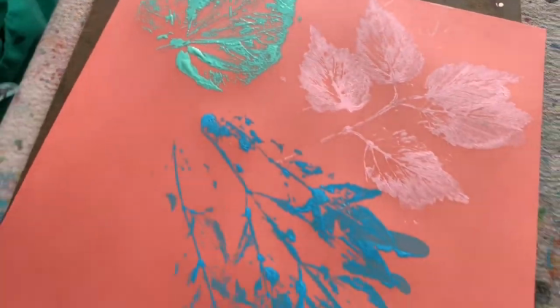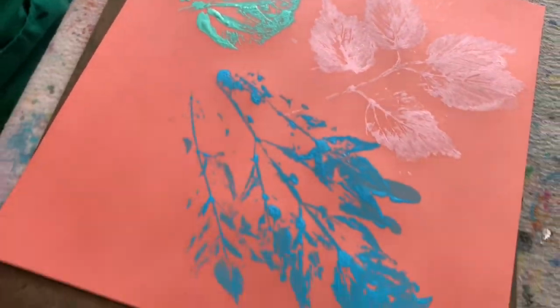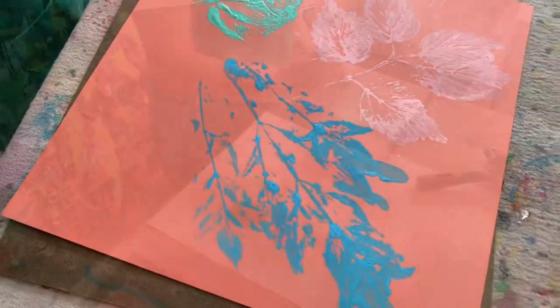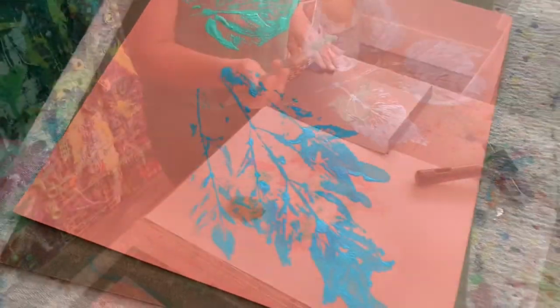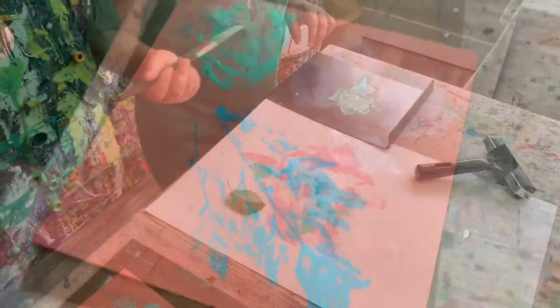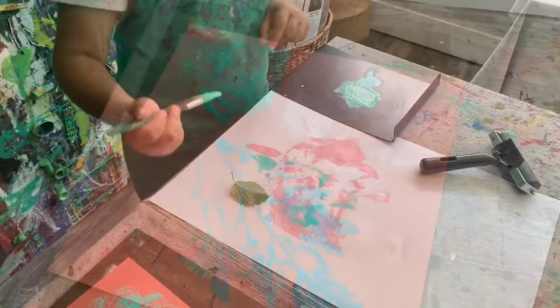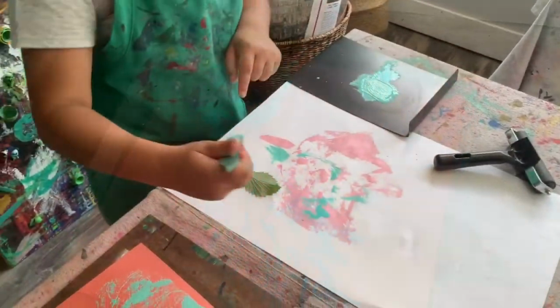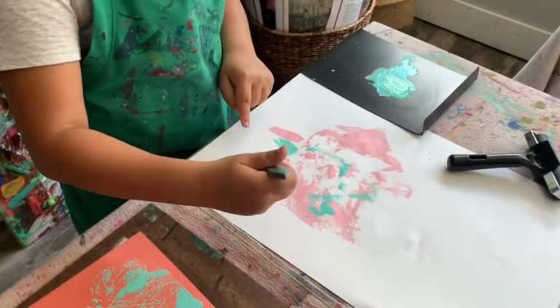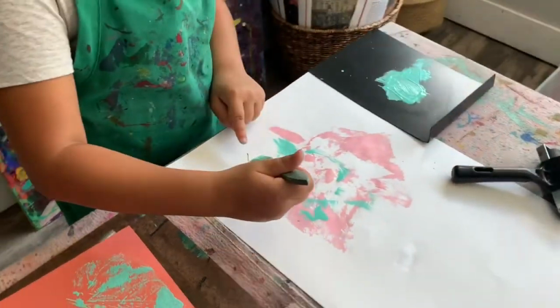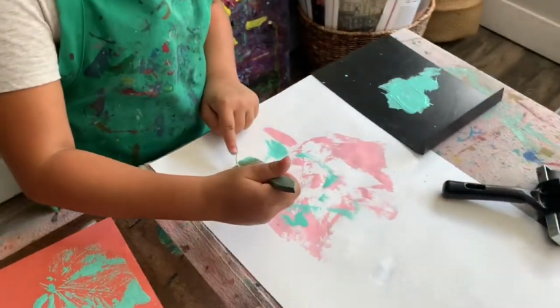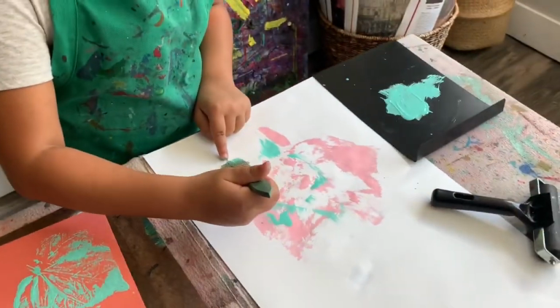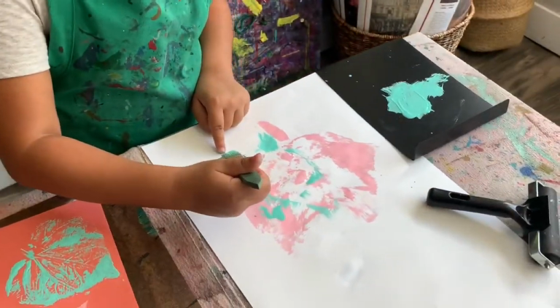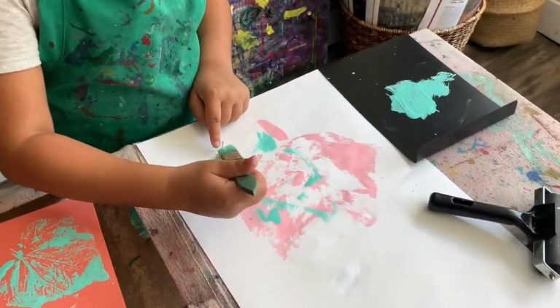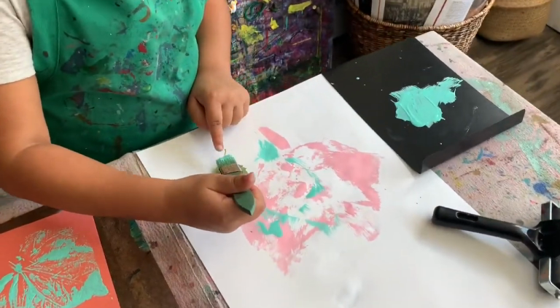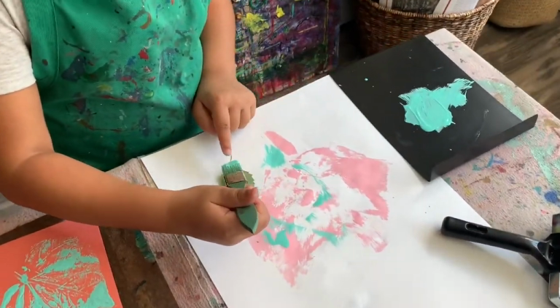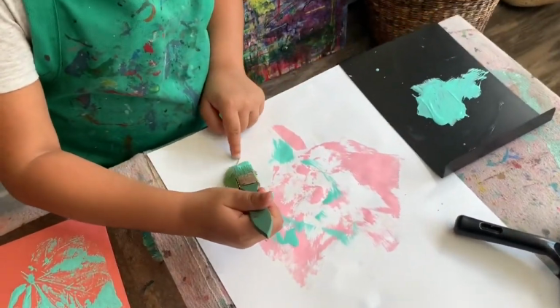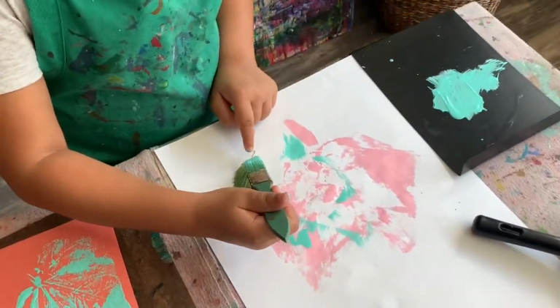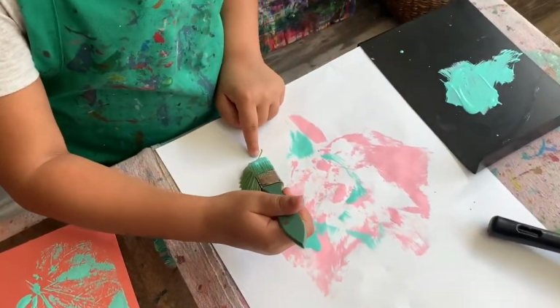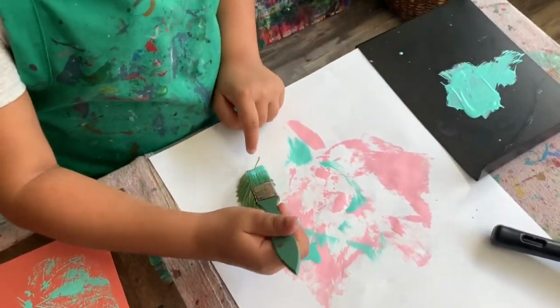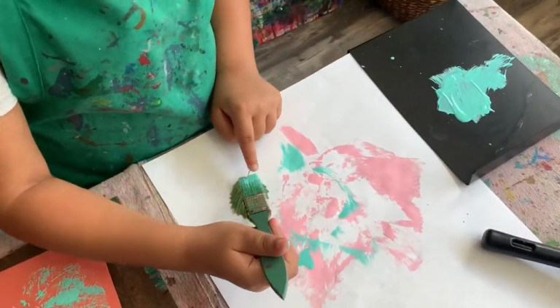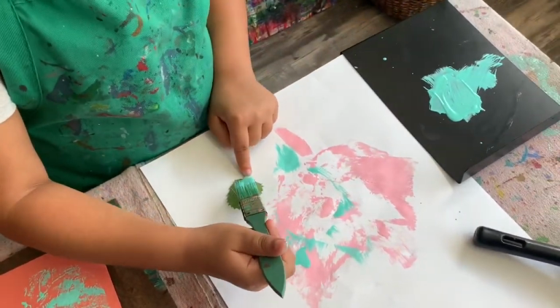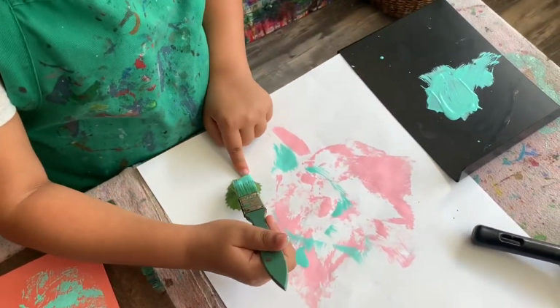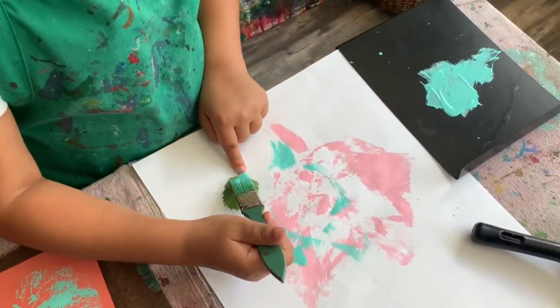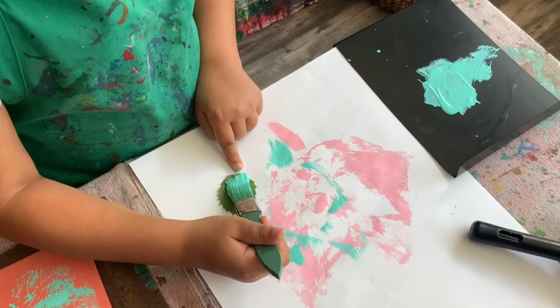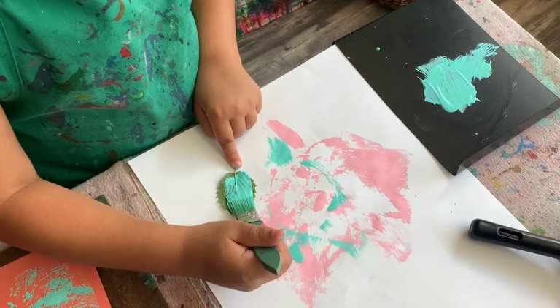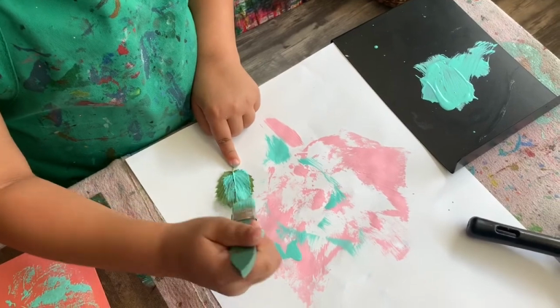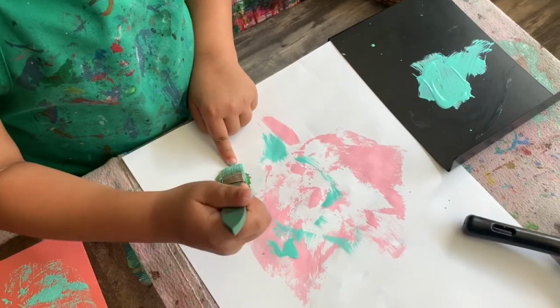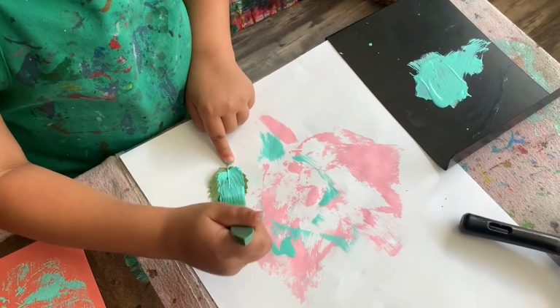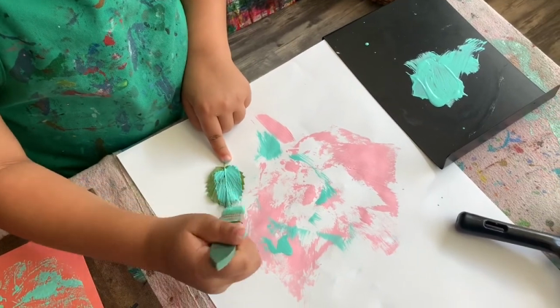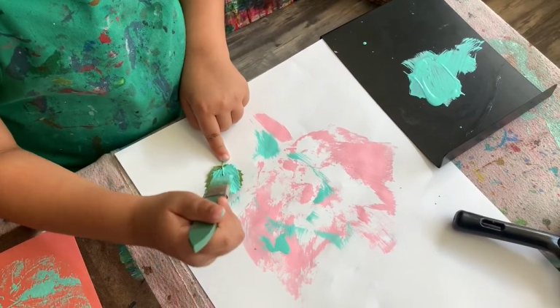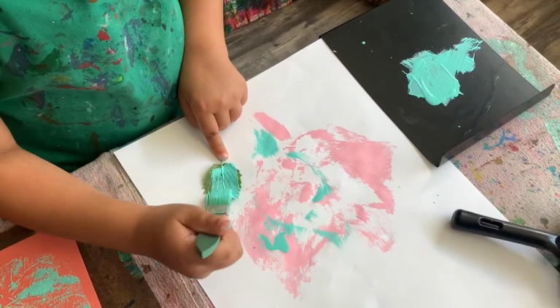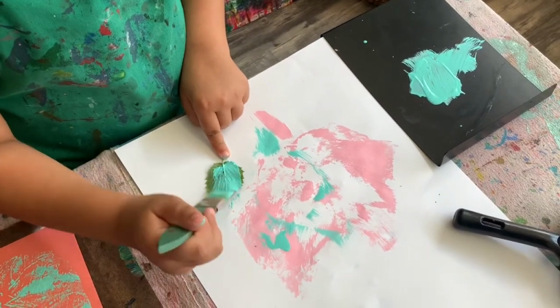I think this is enough to just cover the whole leaf in one try.